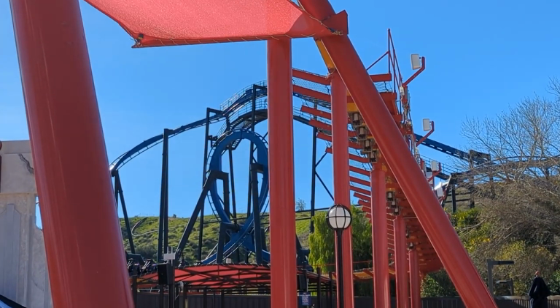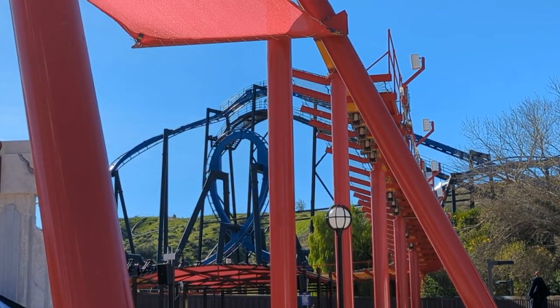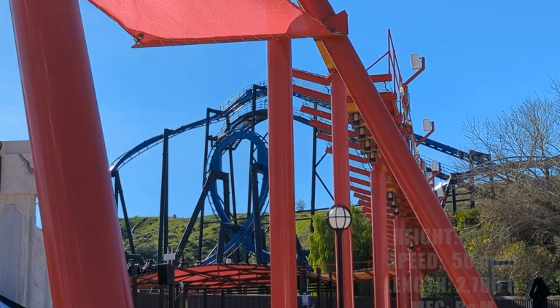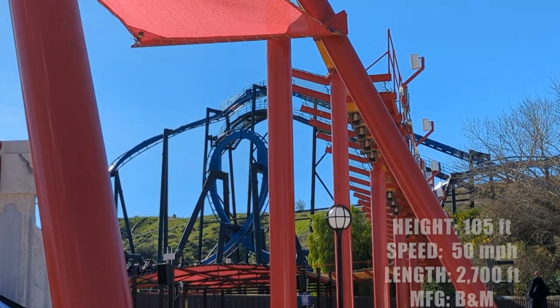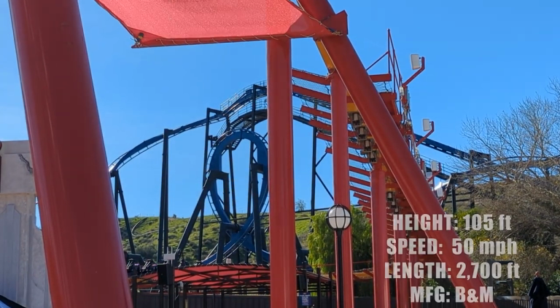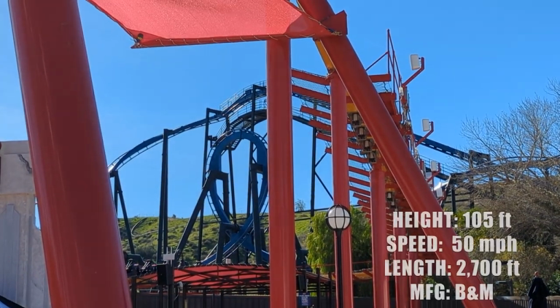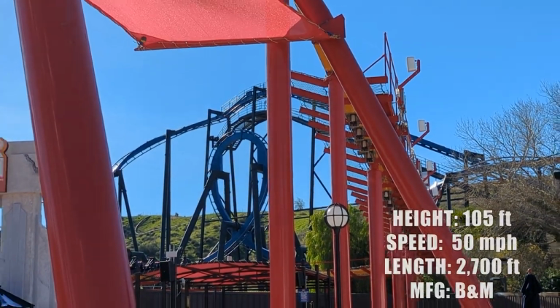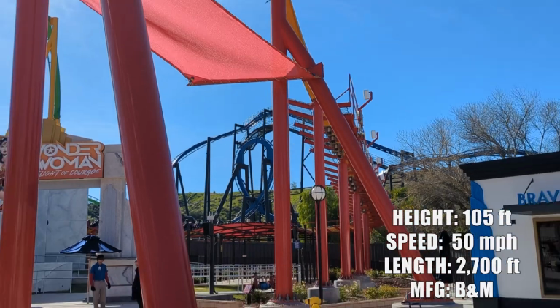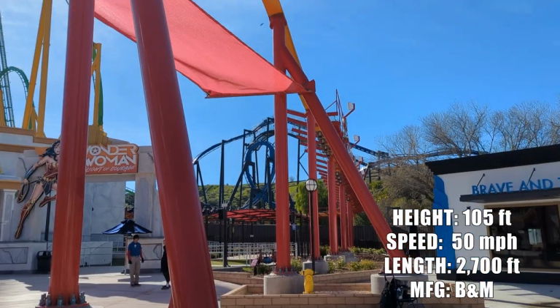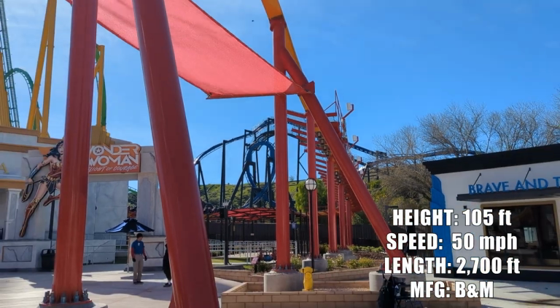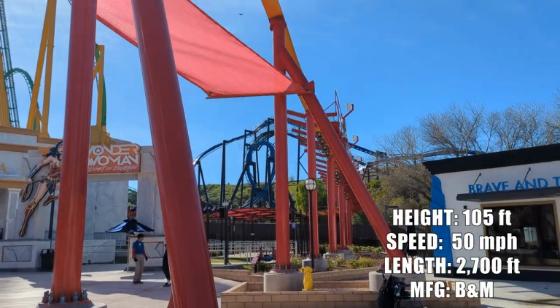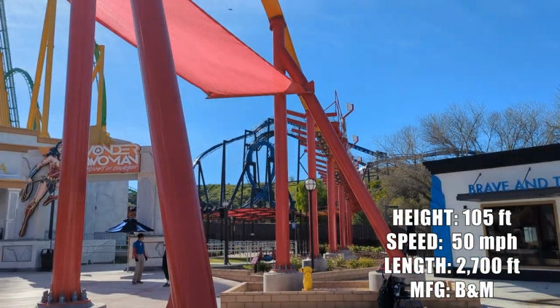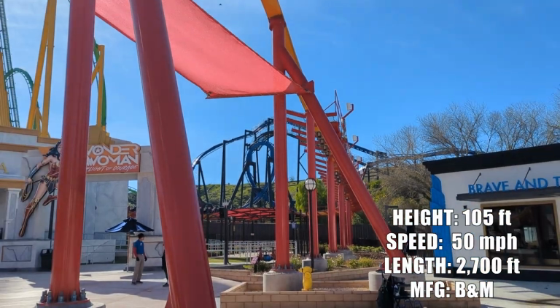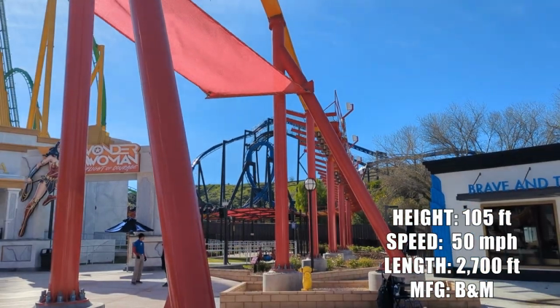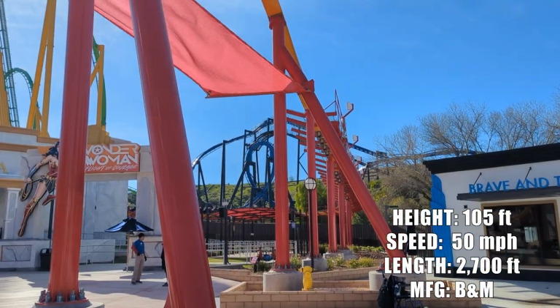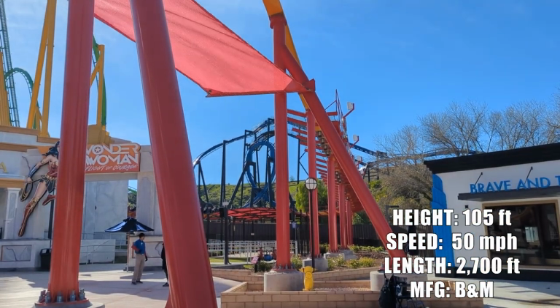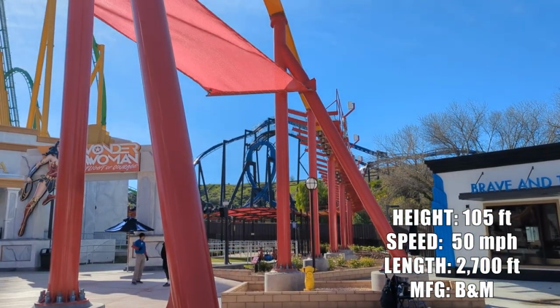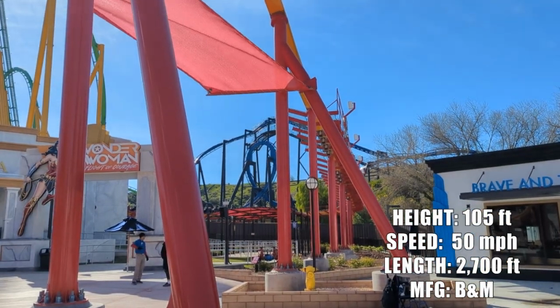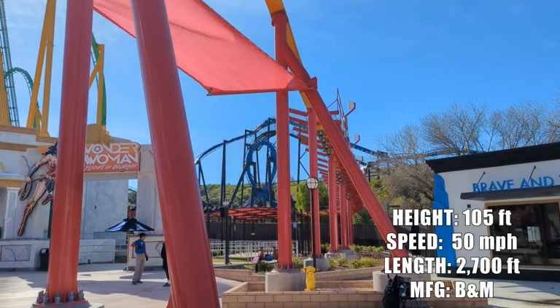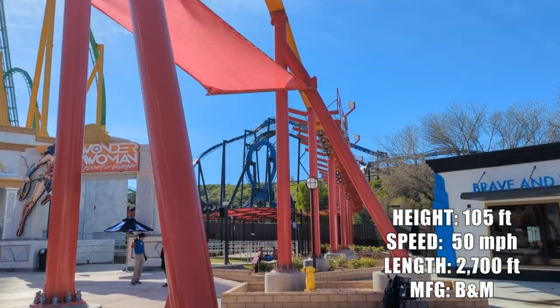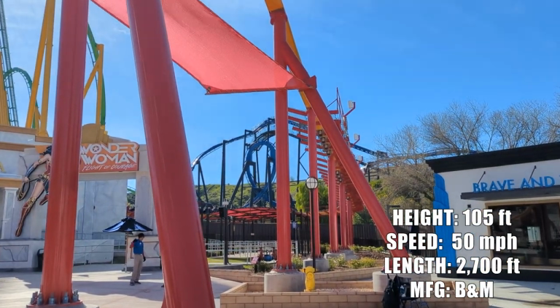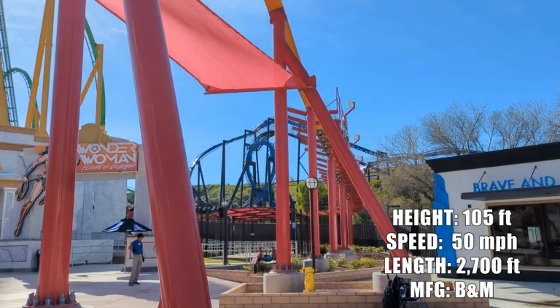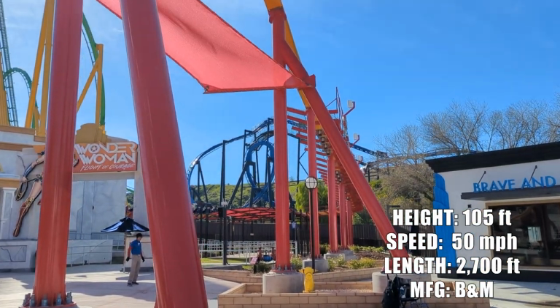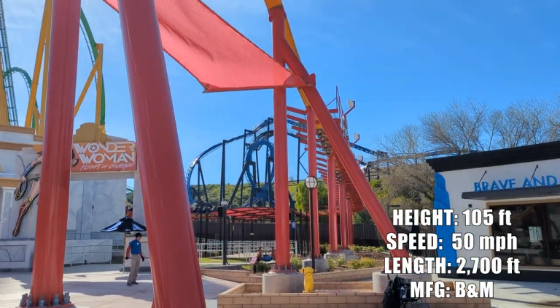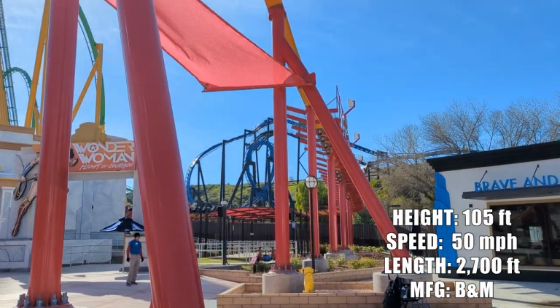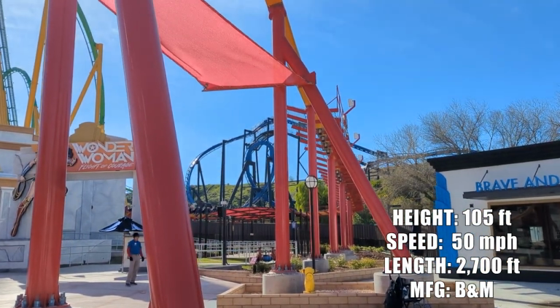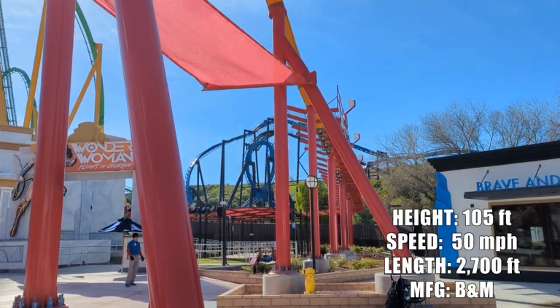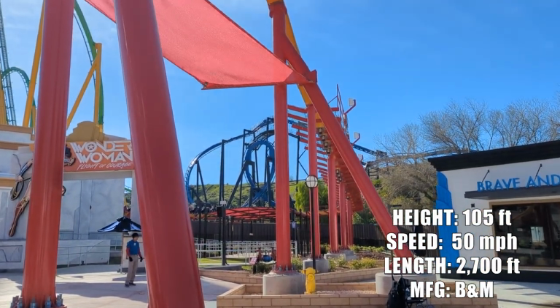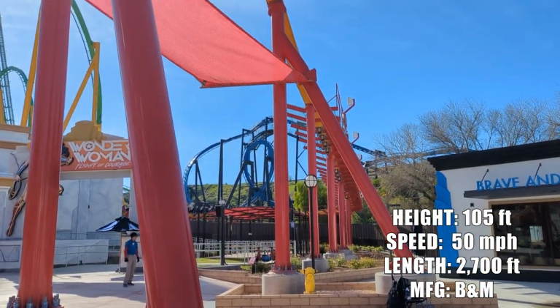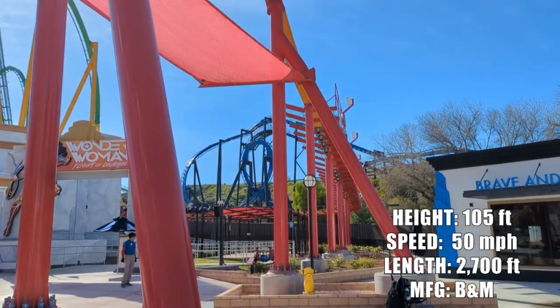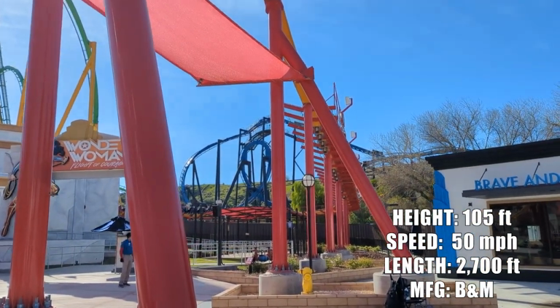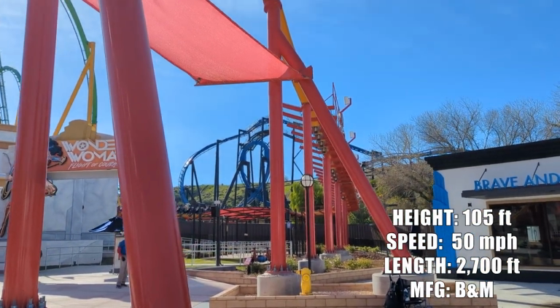Just got off Batman the Ride here, the classic B&M inverted coaster.